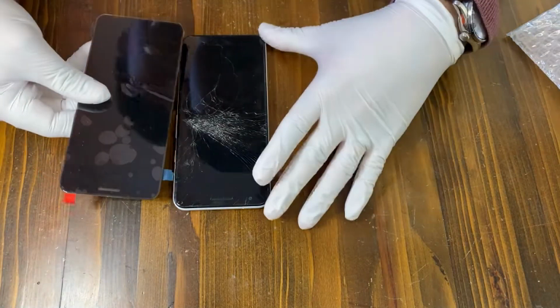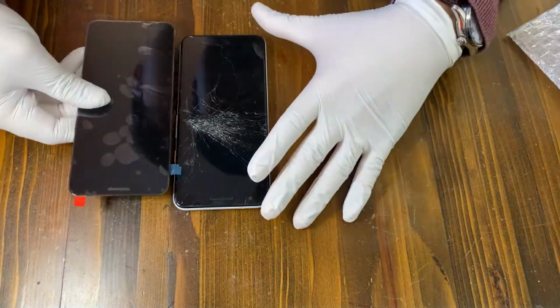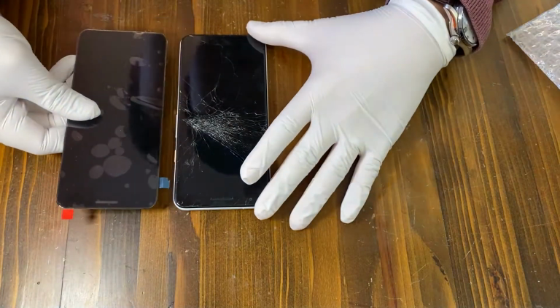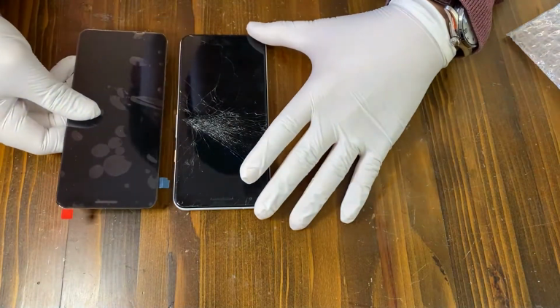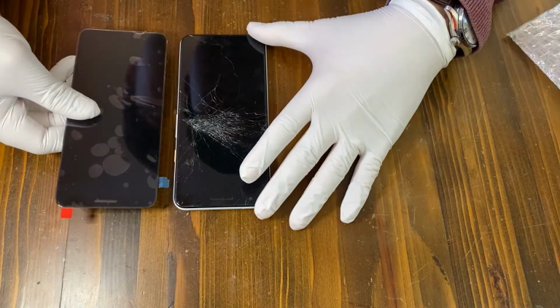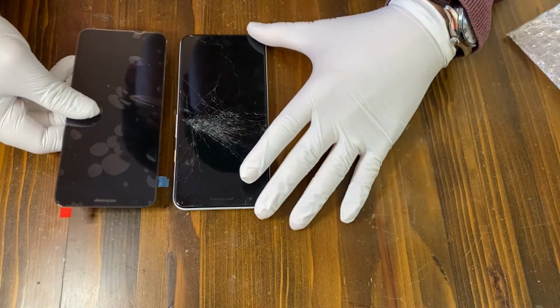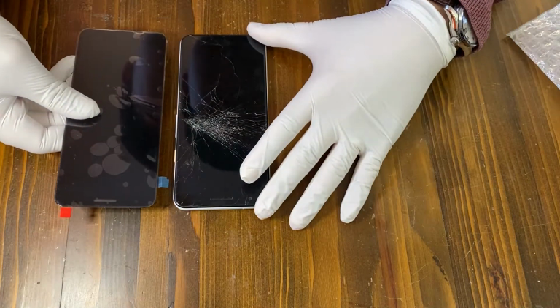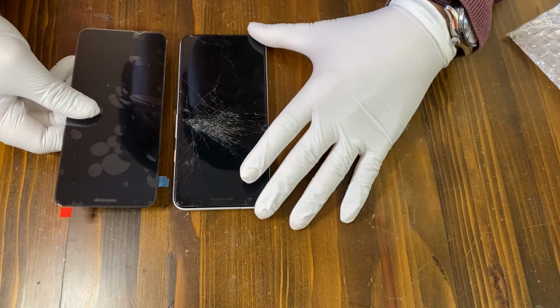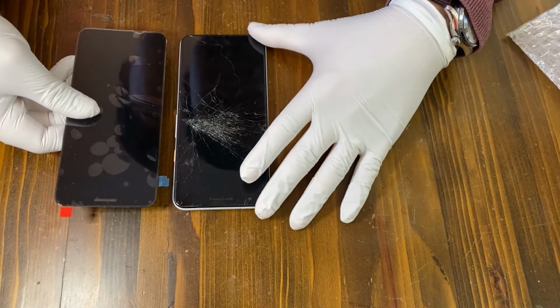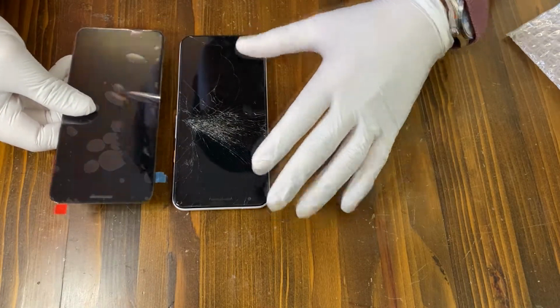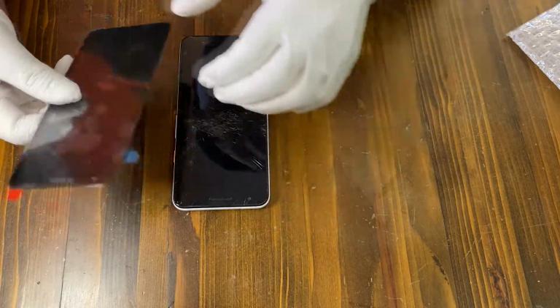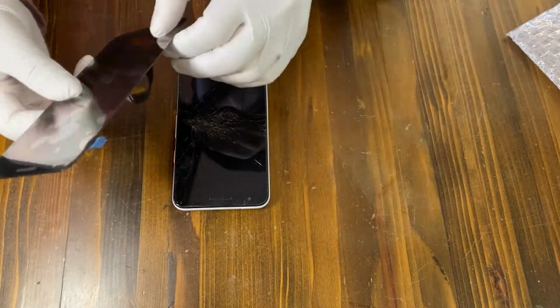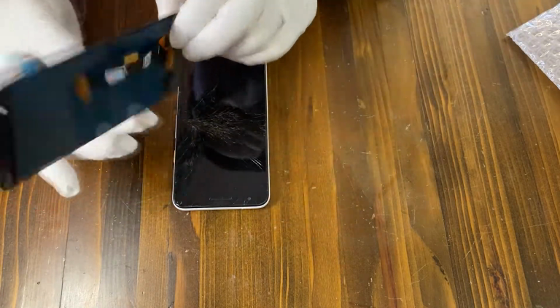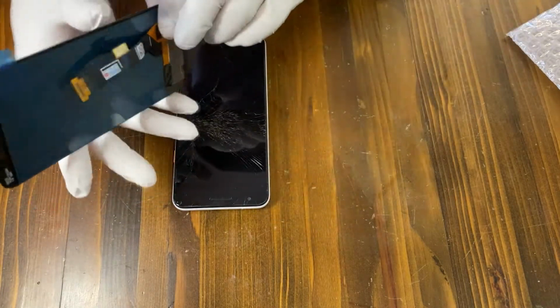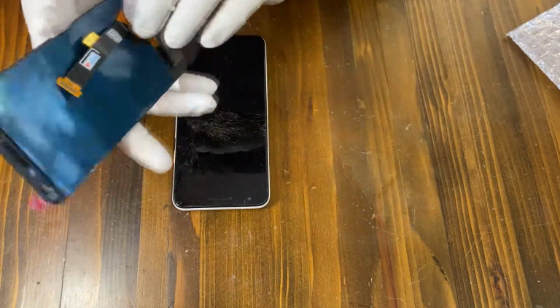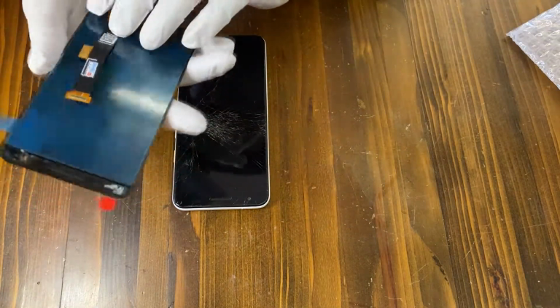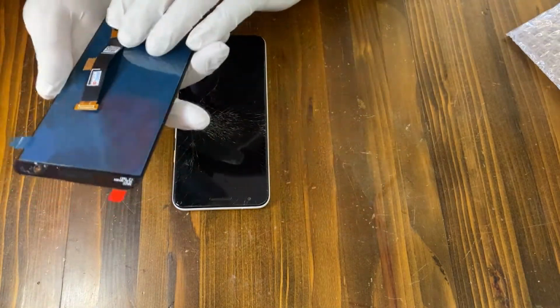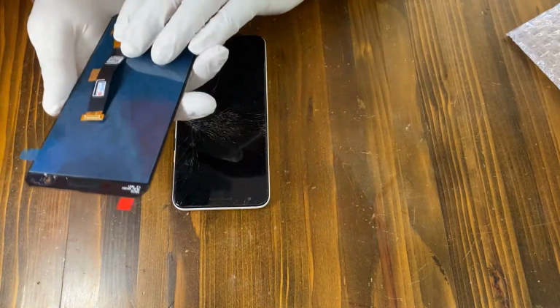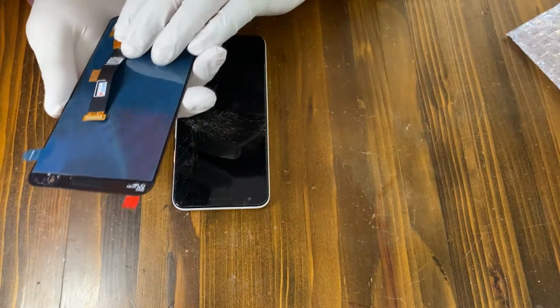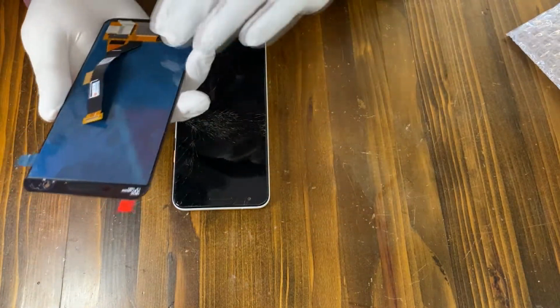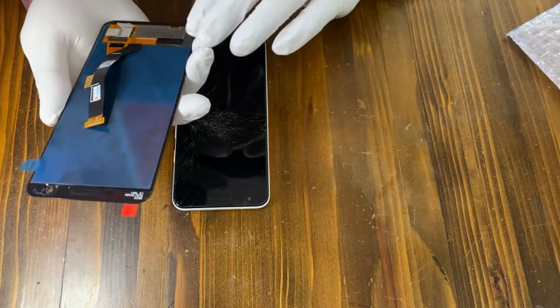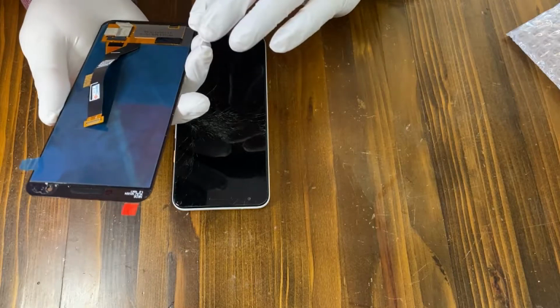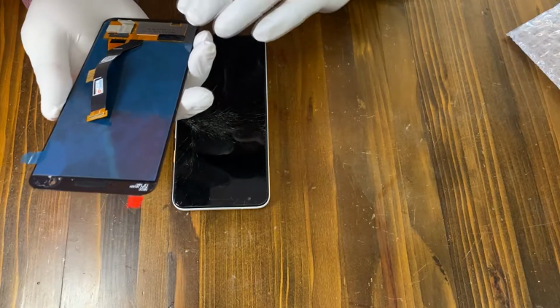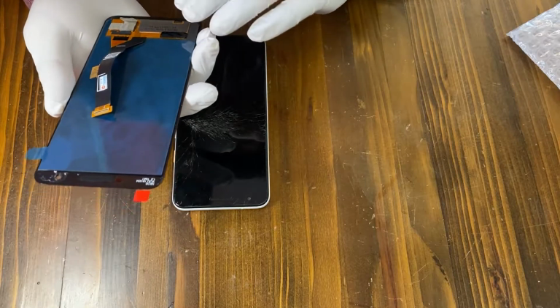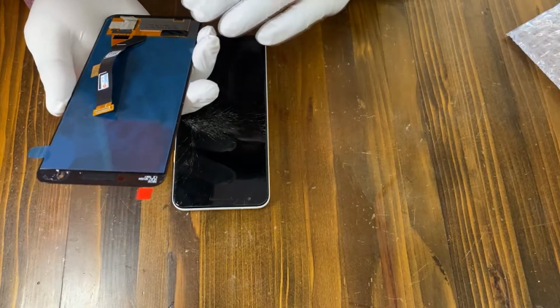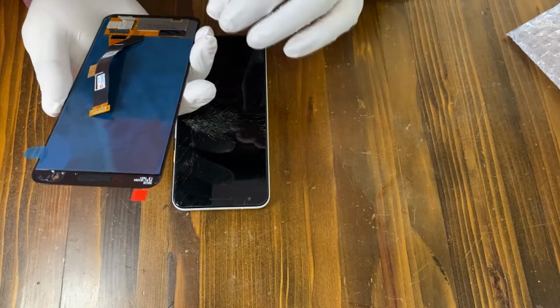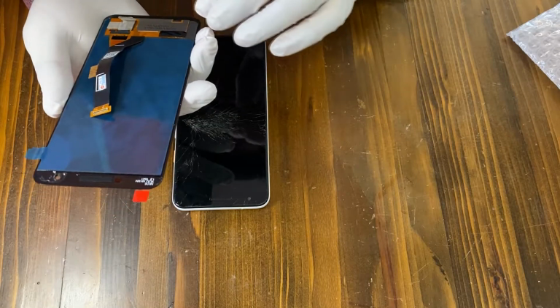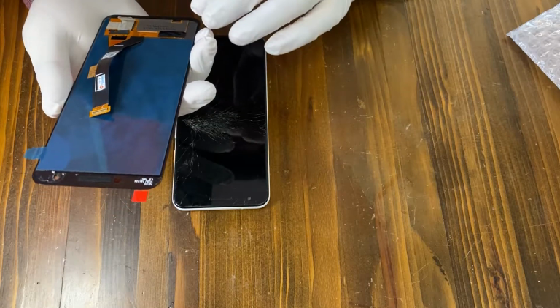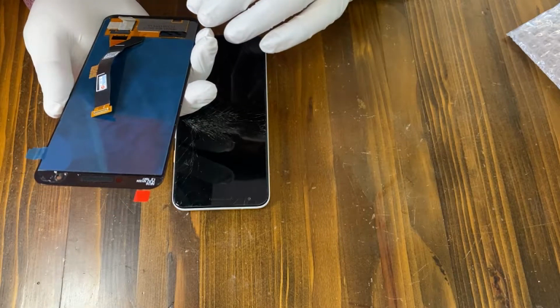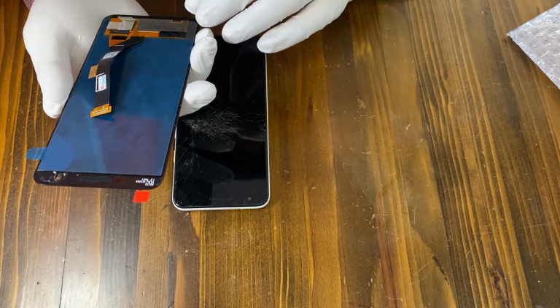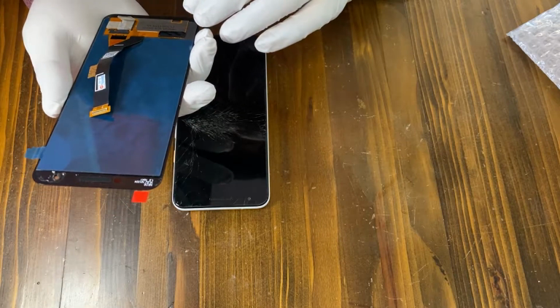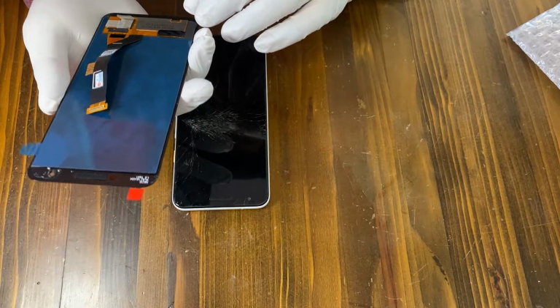Hi YouTube! Today we are going to replace the screen on Google Pixel 3a.